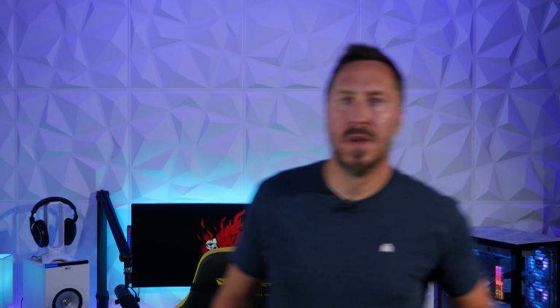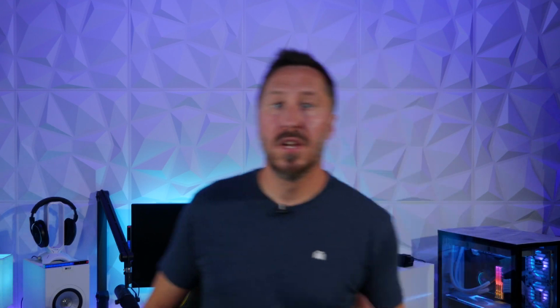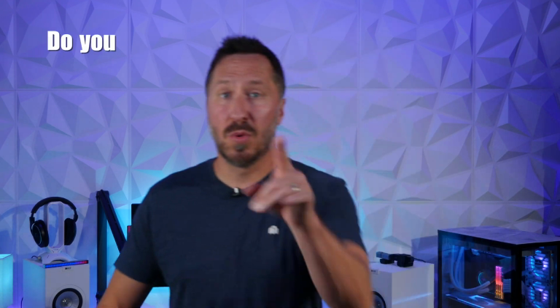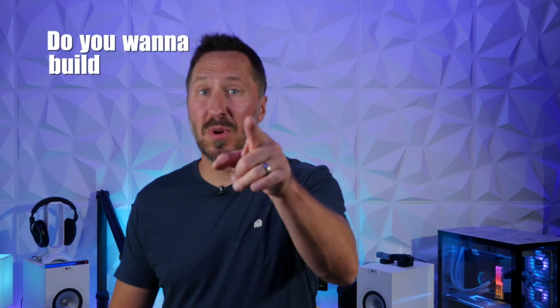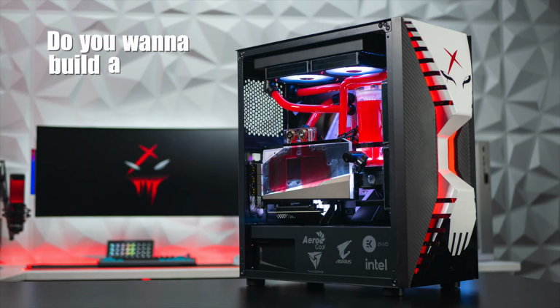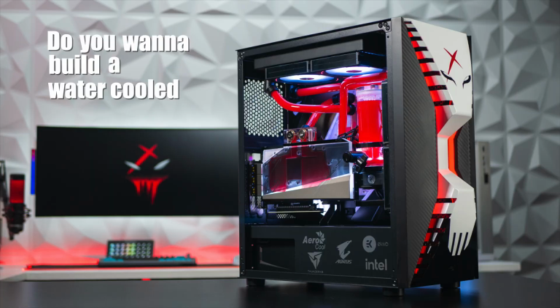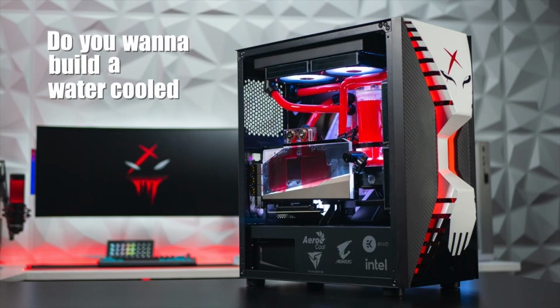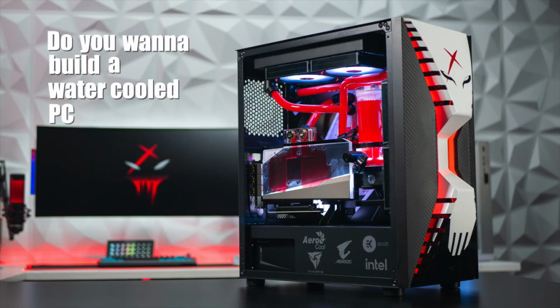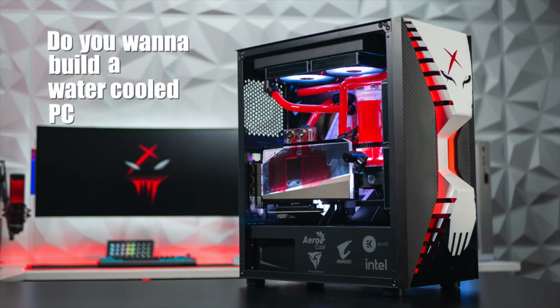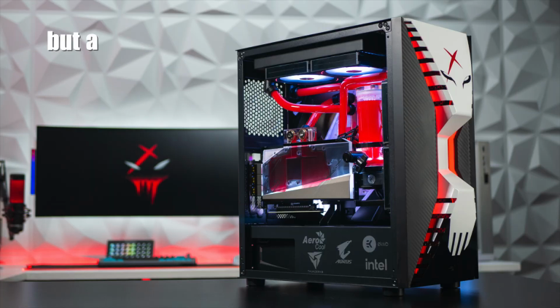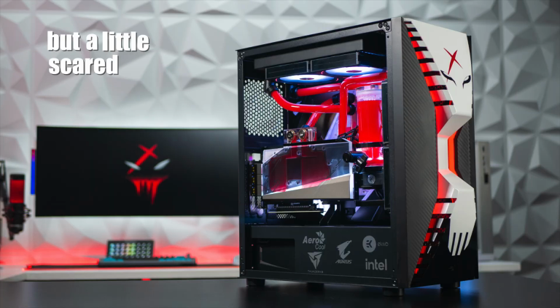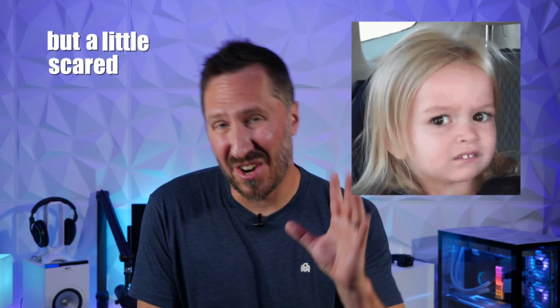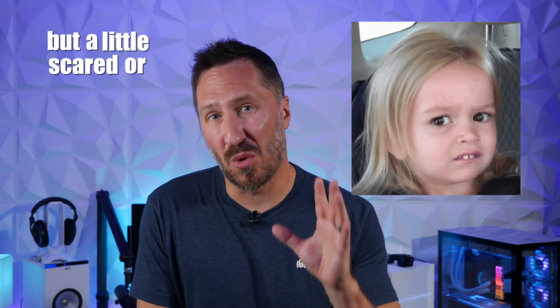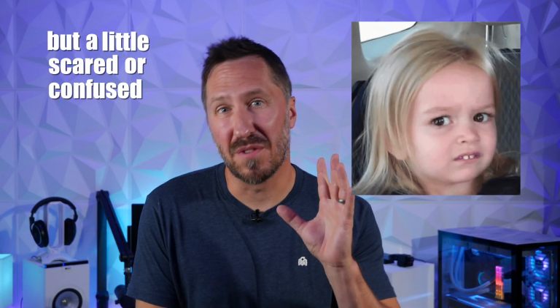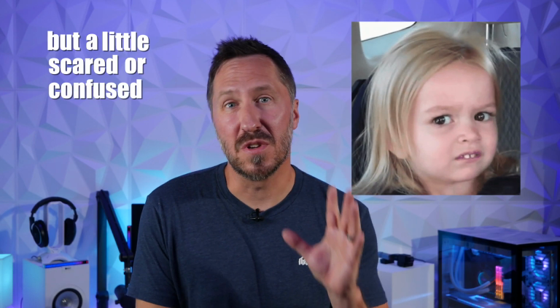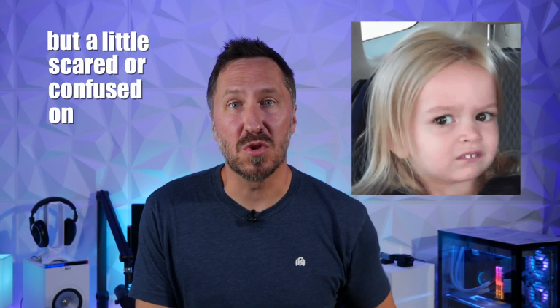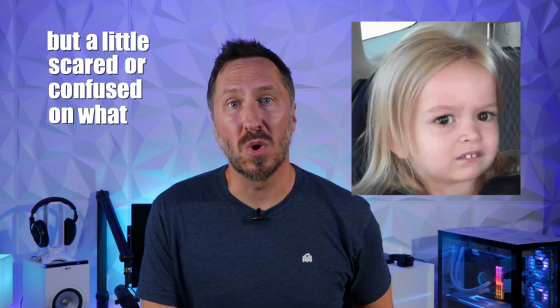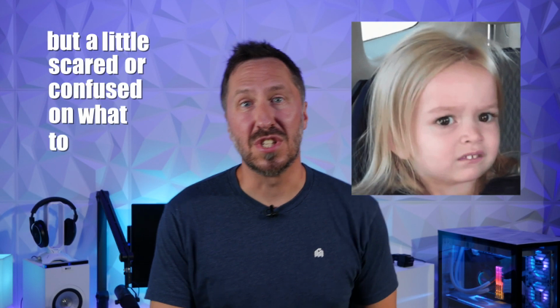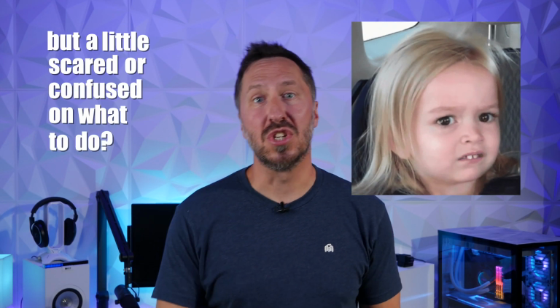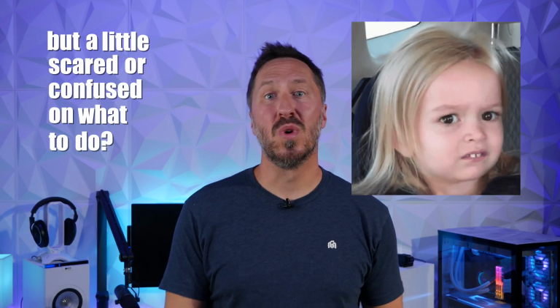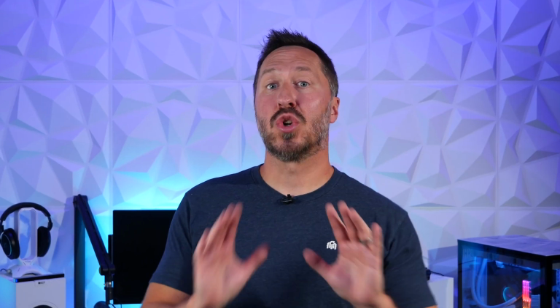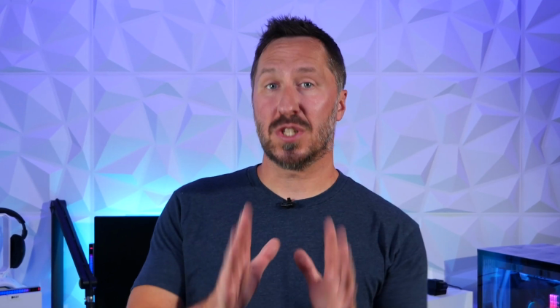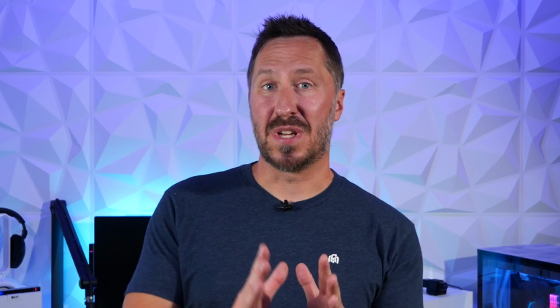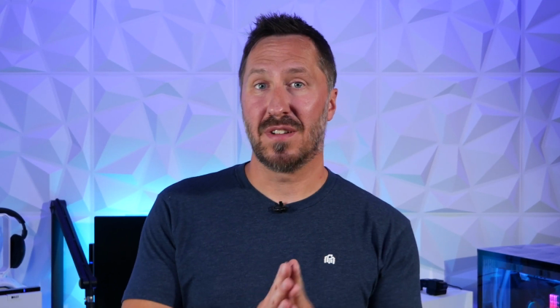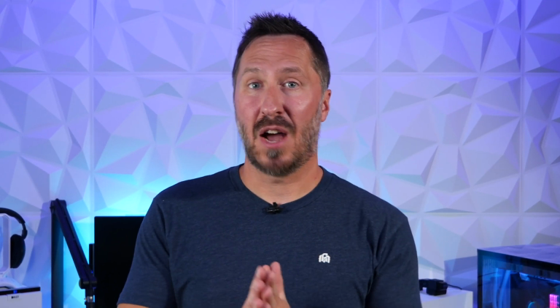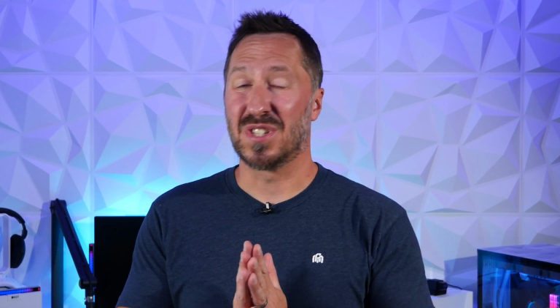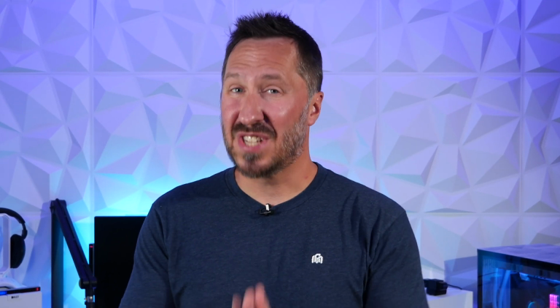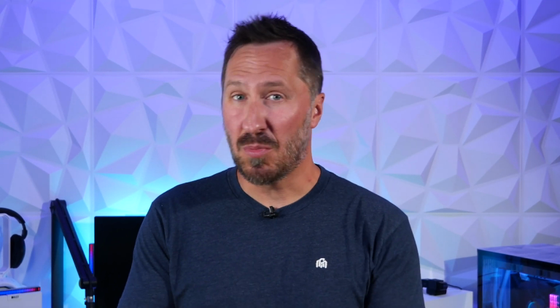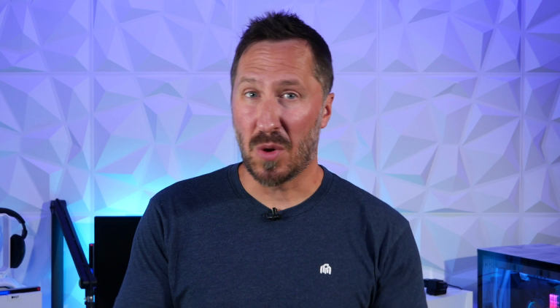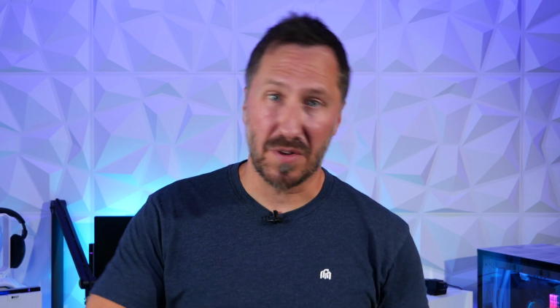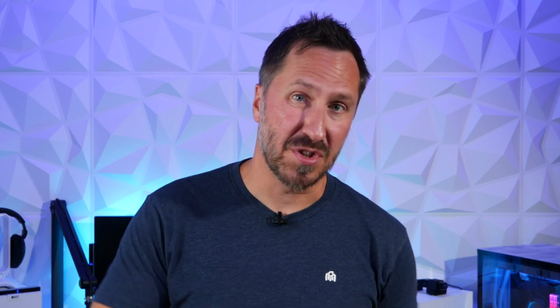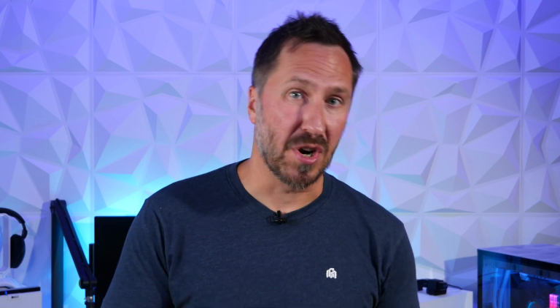Do you want to build a water-cooled PC but are a little scared or confused on what to do? I was the same way when I first started.